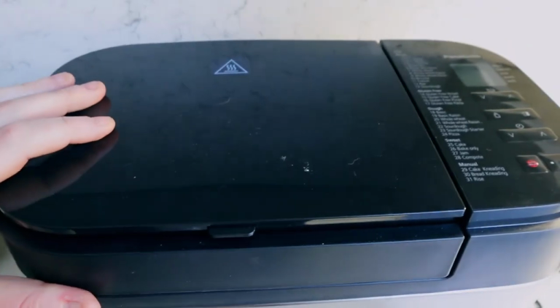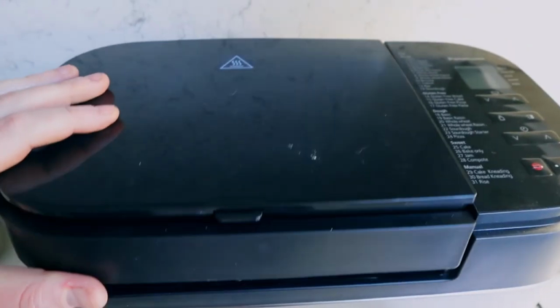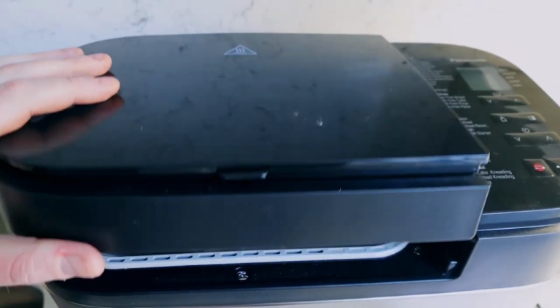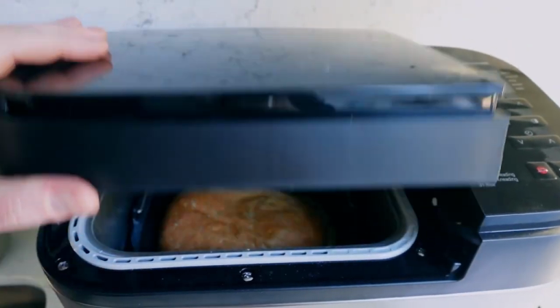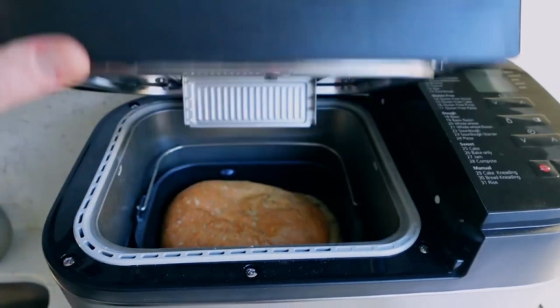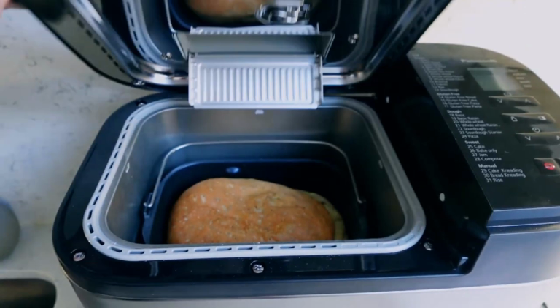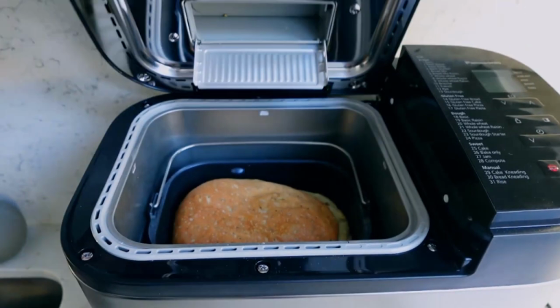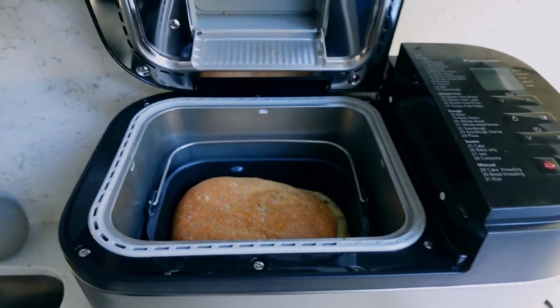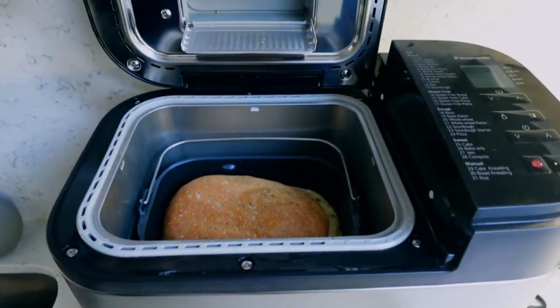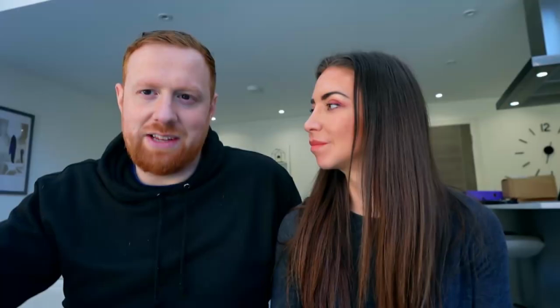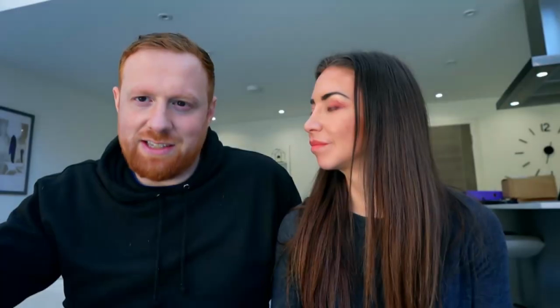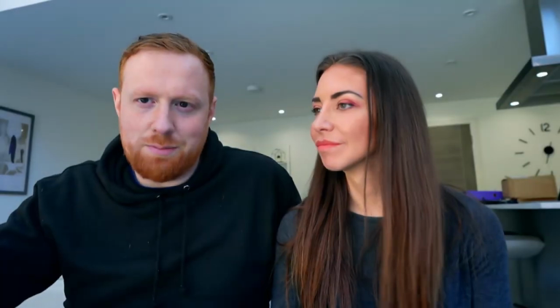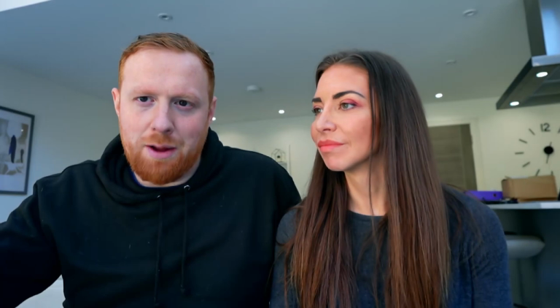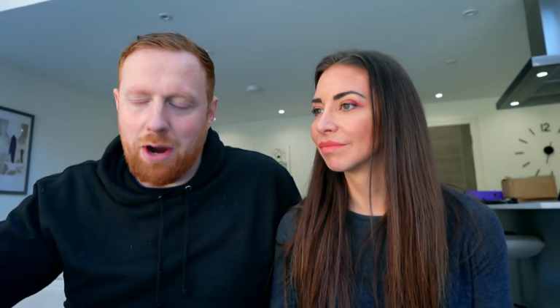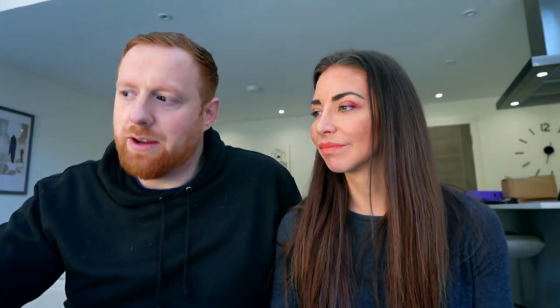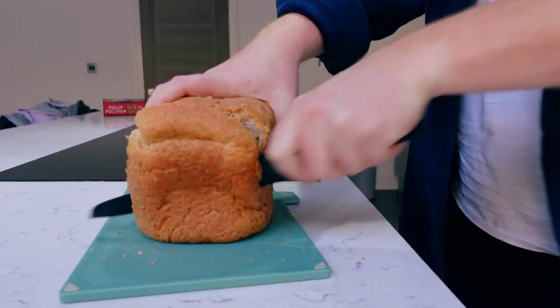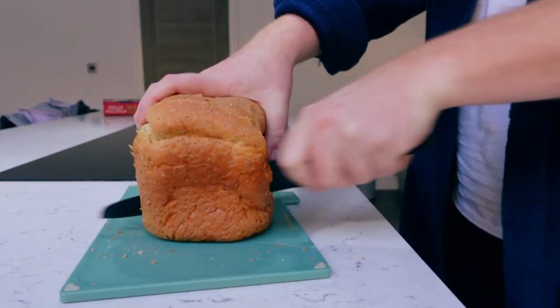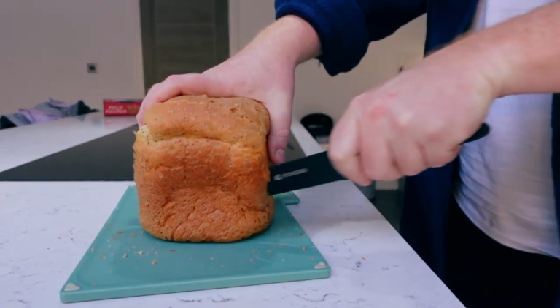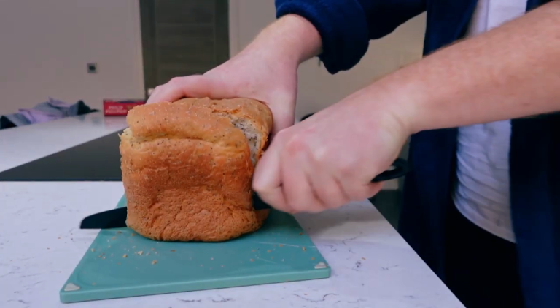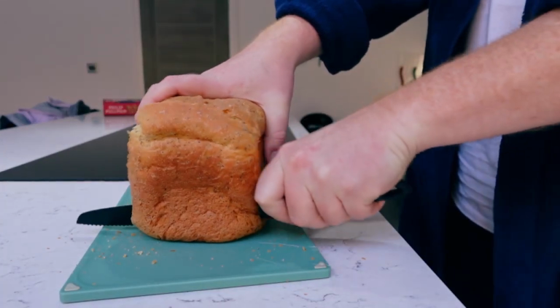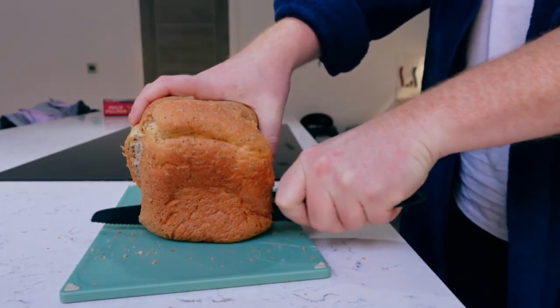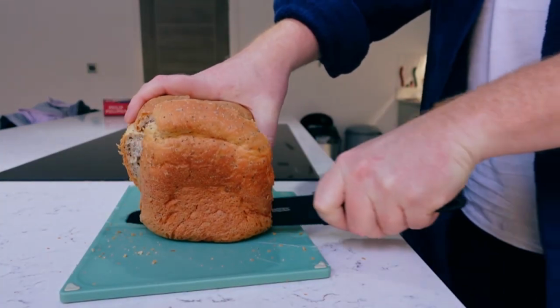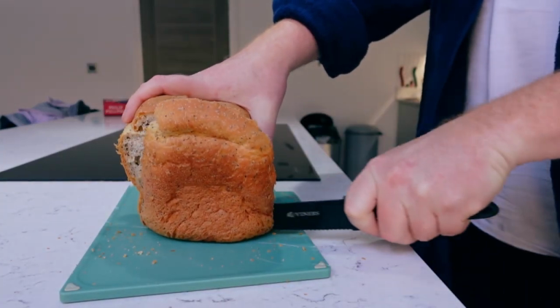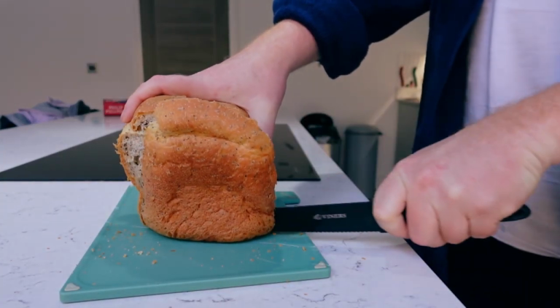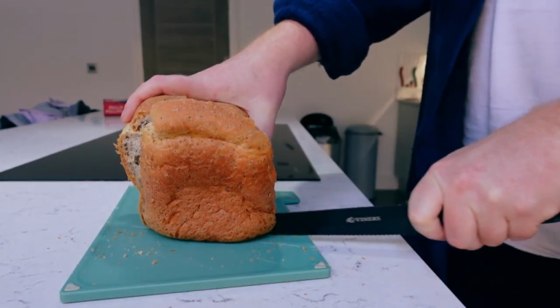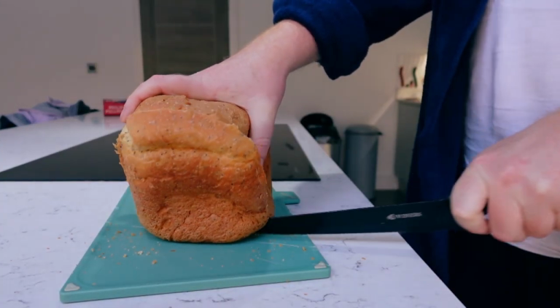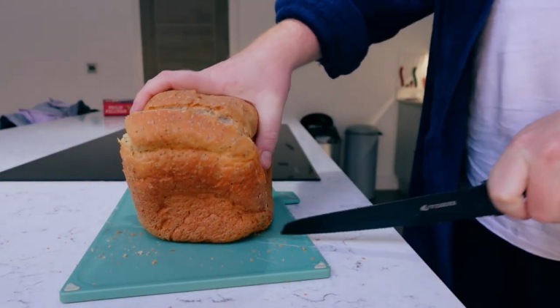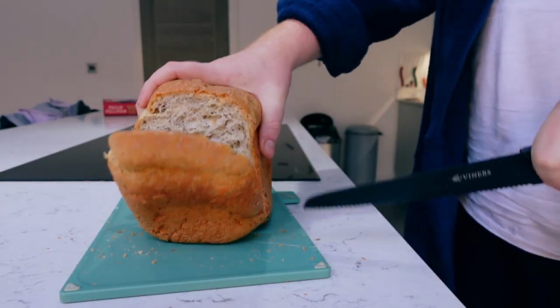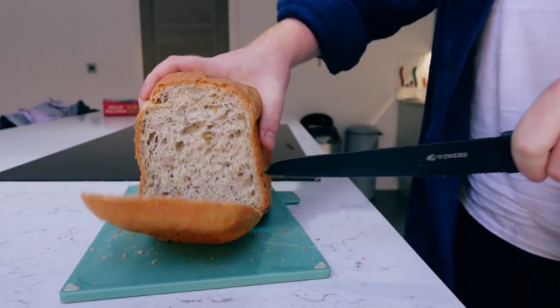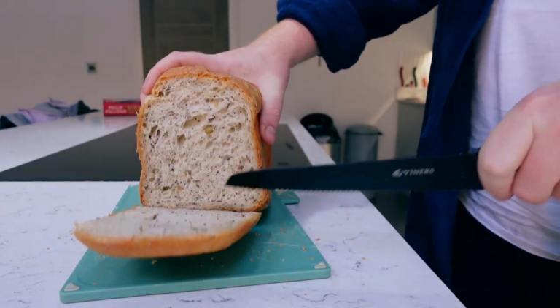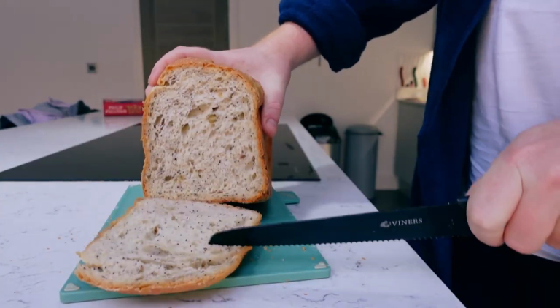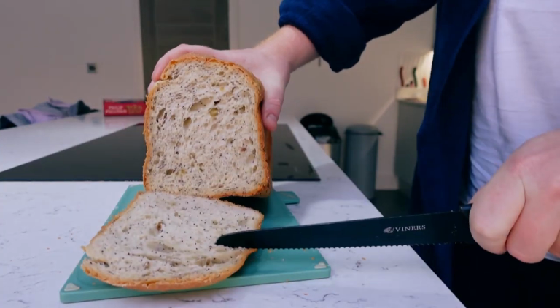When I came down in the morning, the kitchen smelled of bread. That looks like a damn good loaf to me.